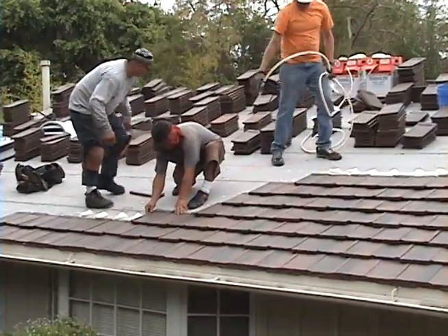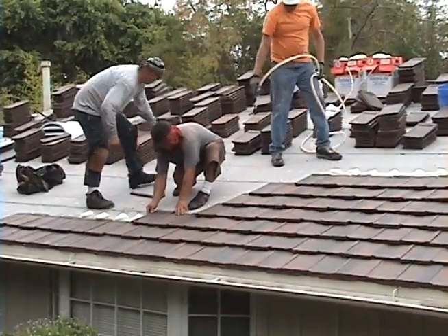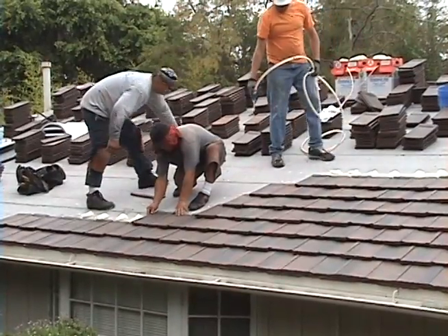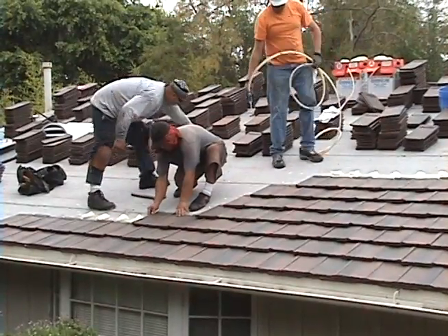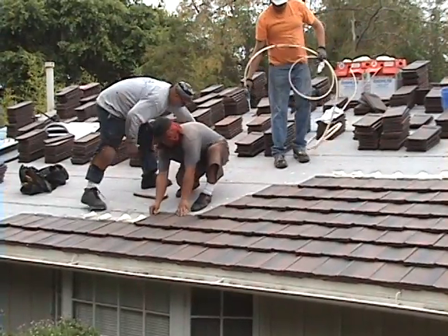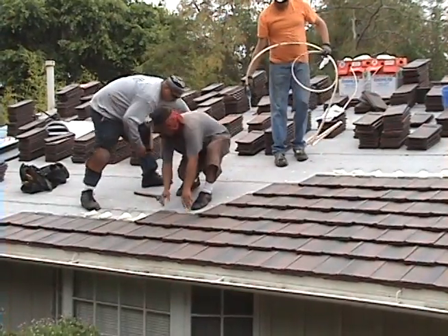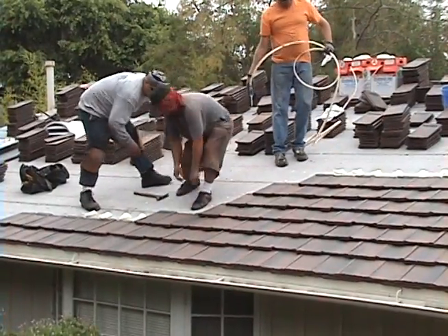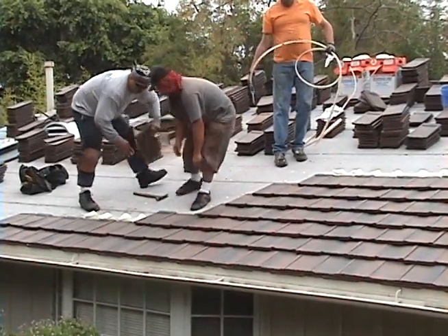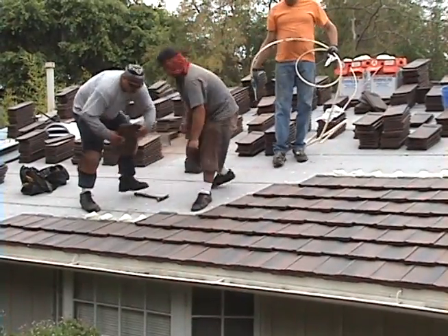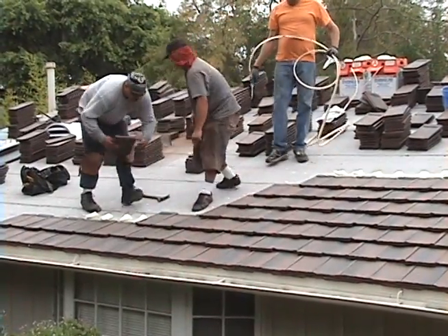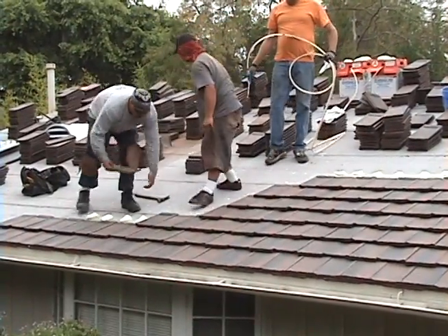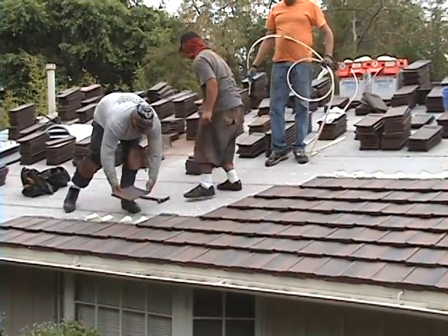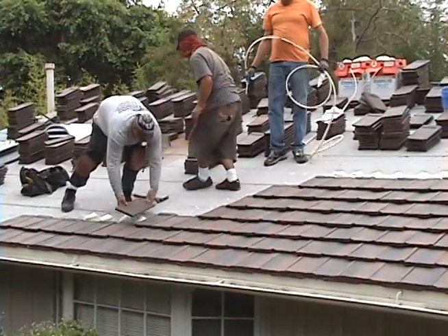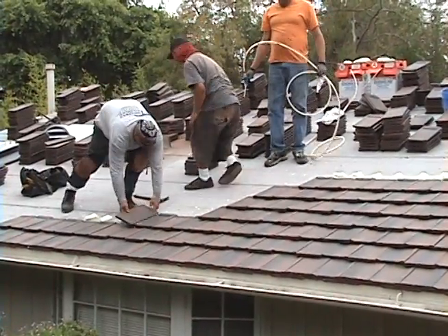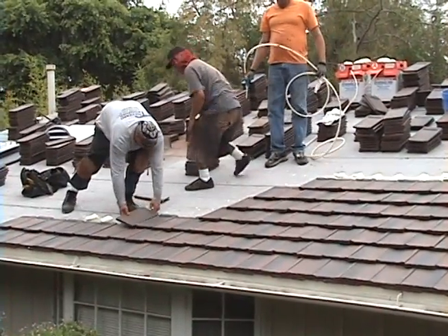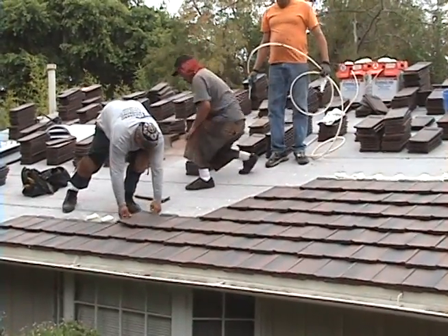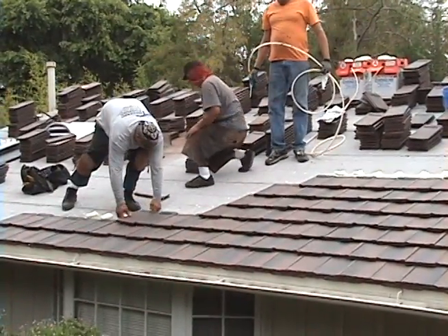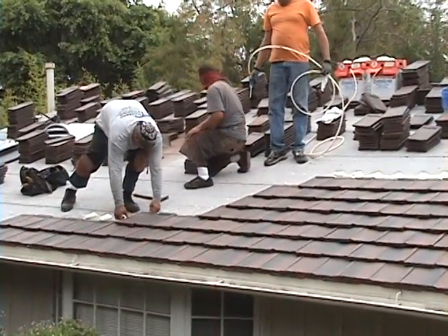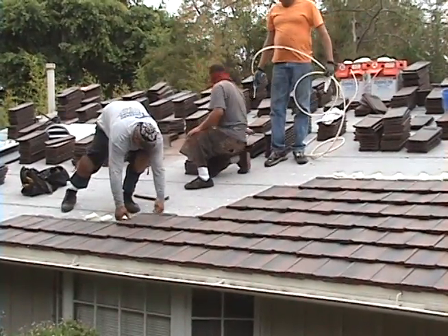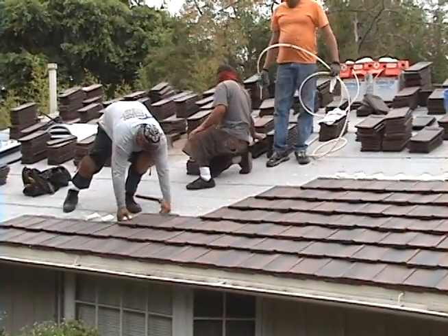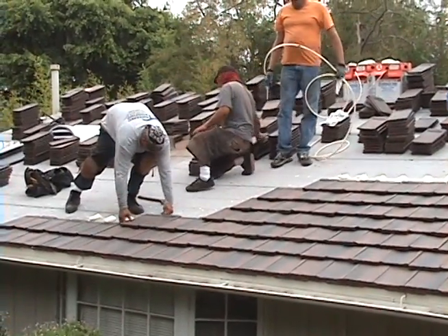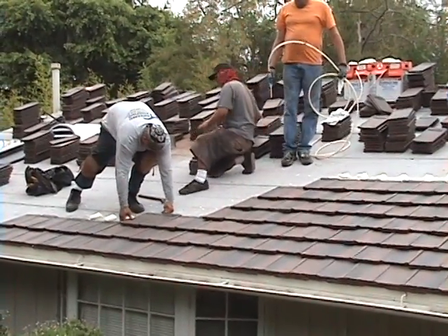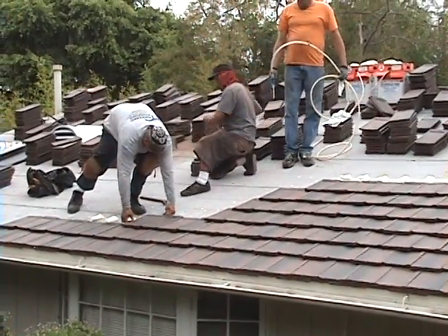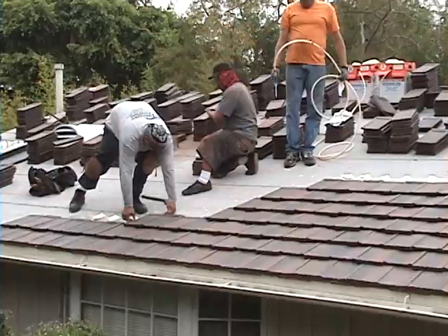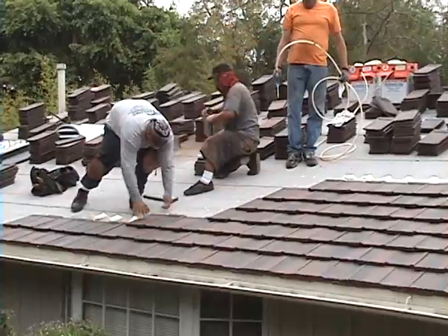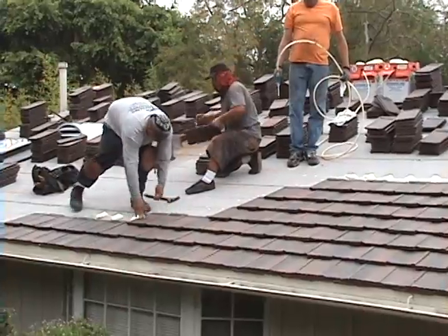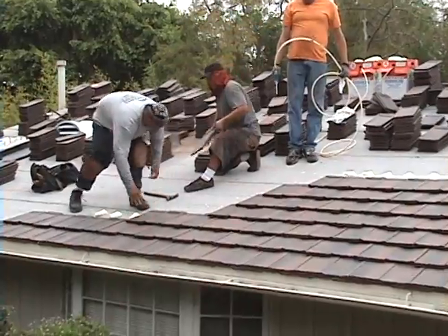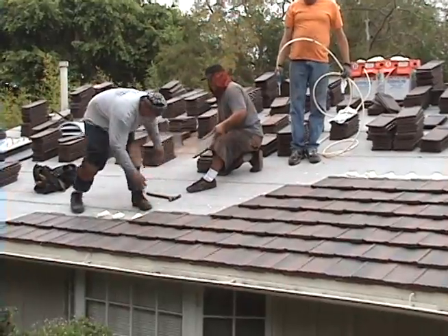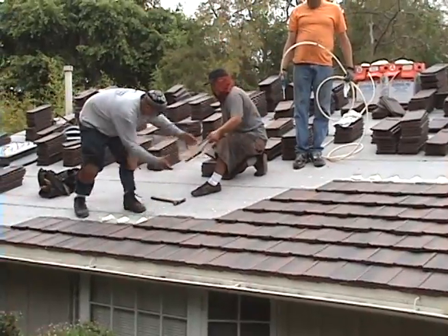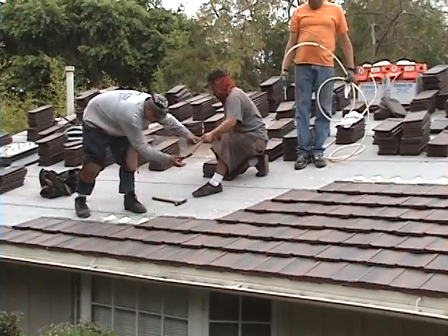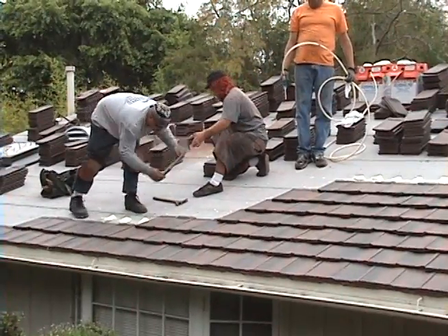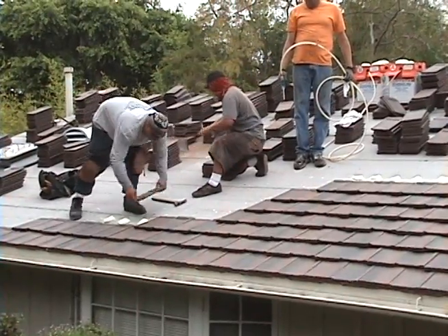Hello, this is John Navarro with Navarro Roofing — simply the best. Check out this roof application.